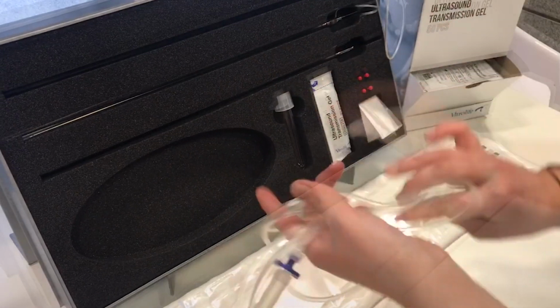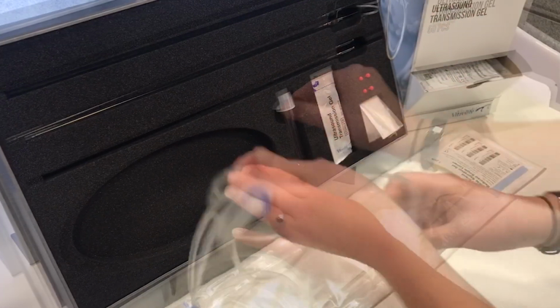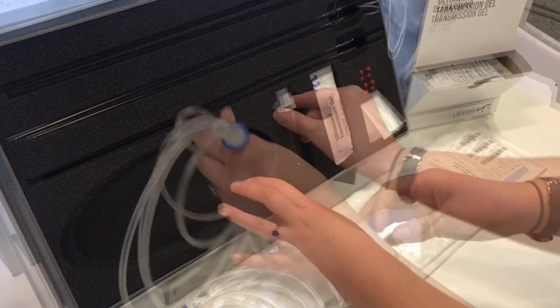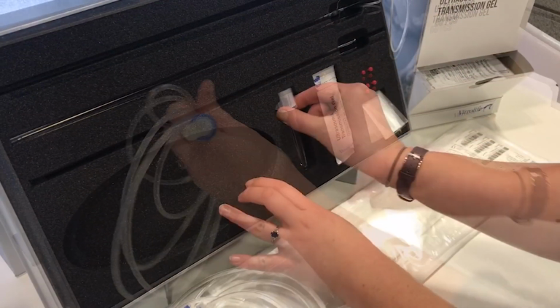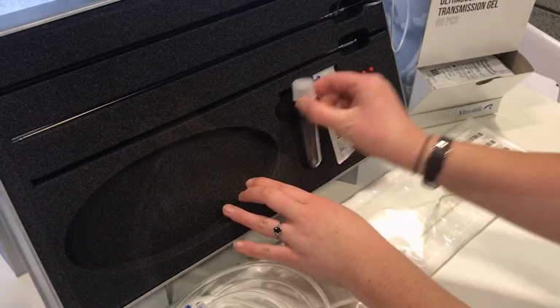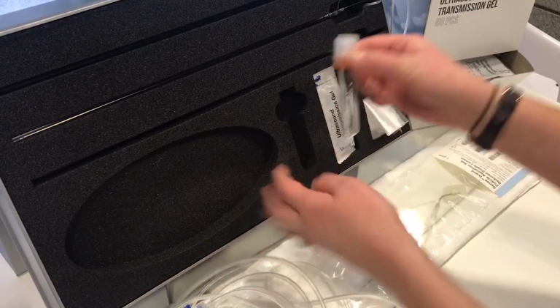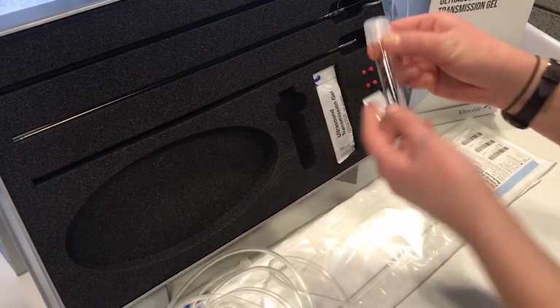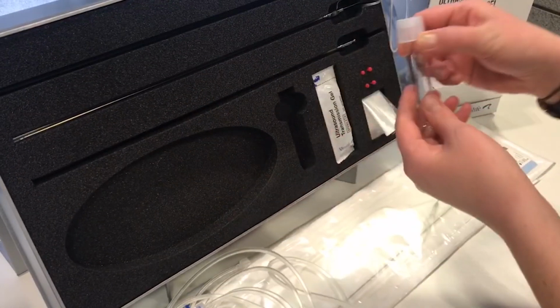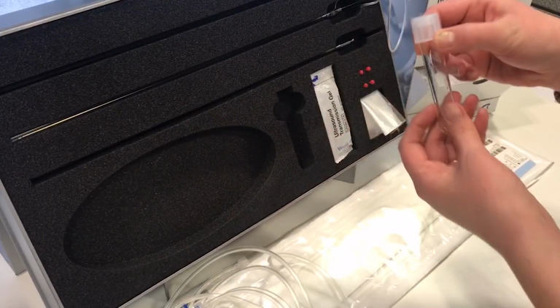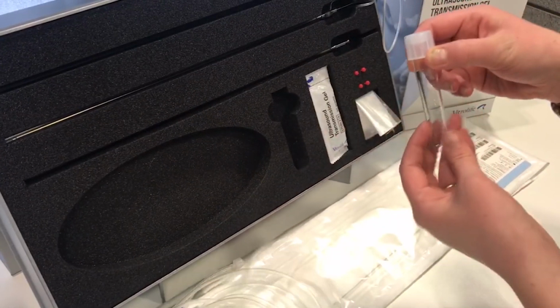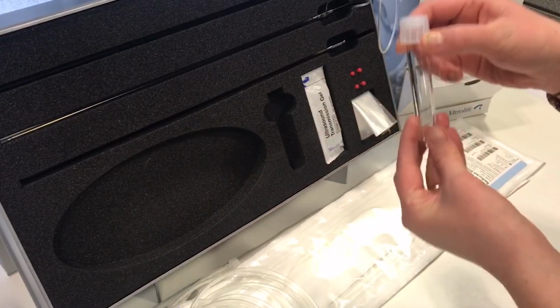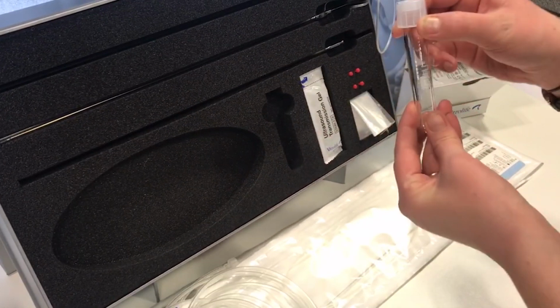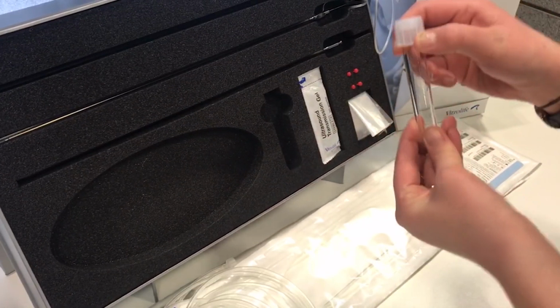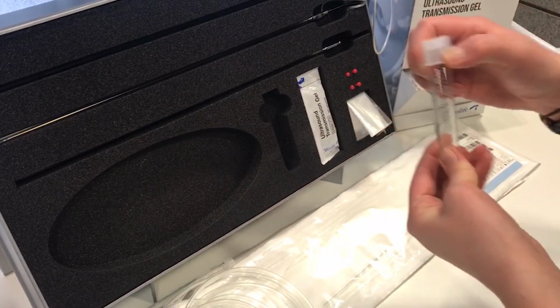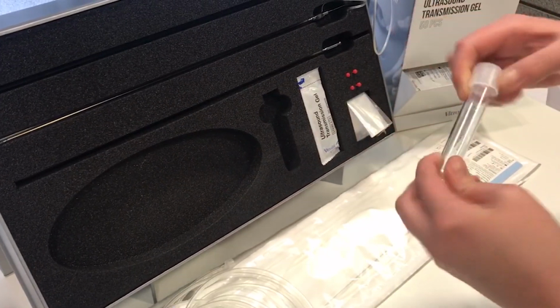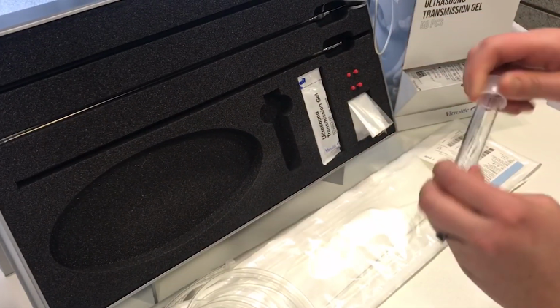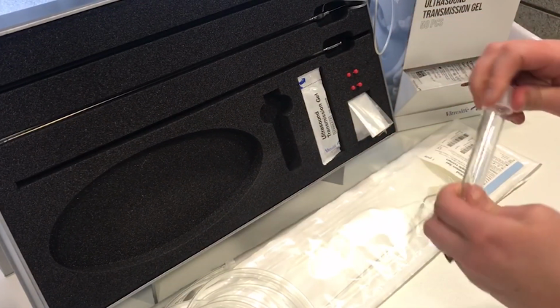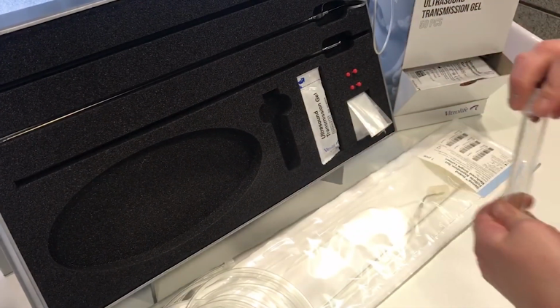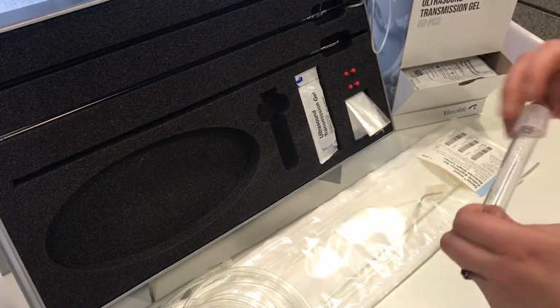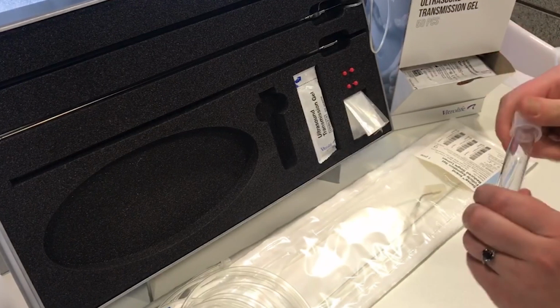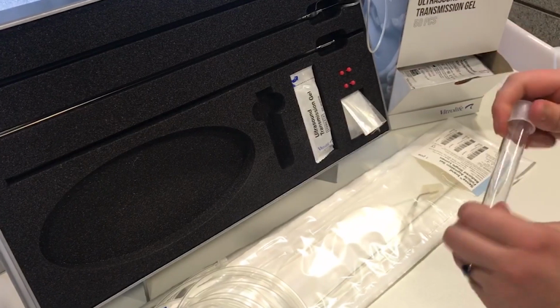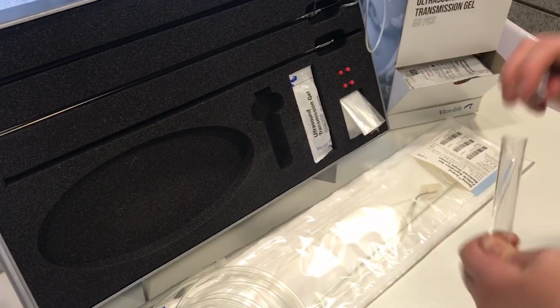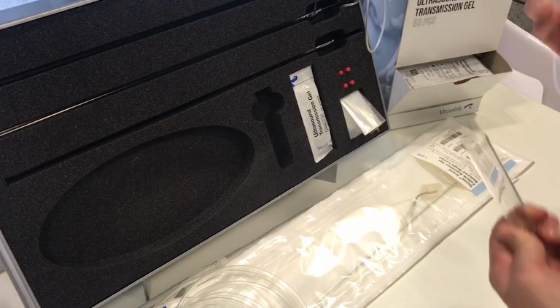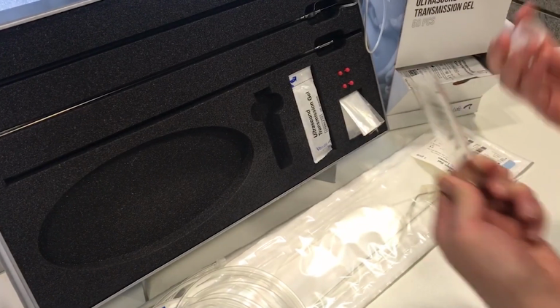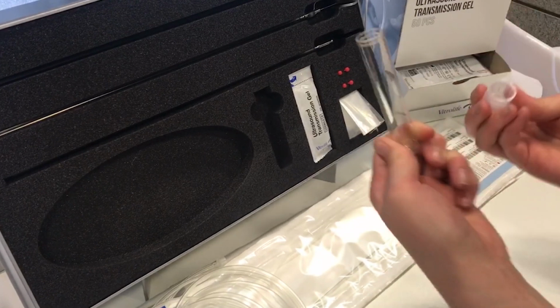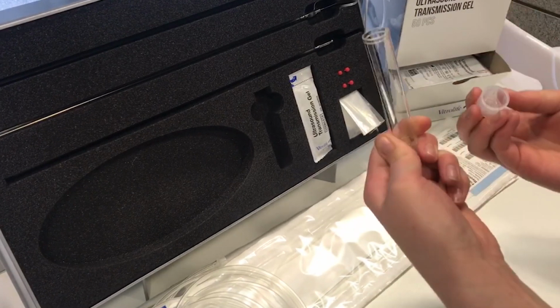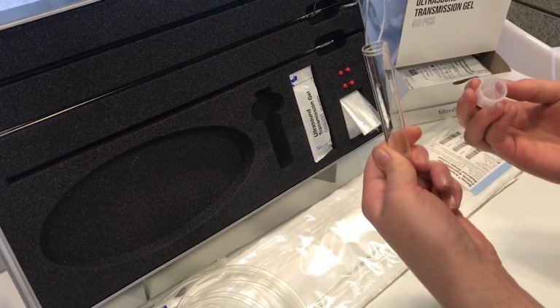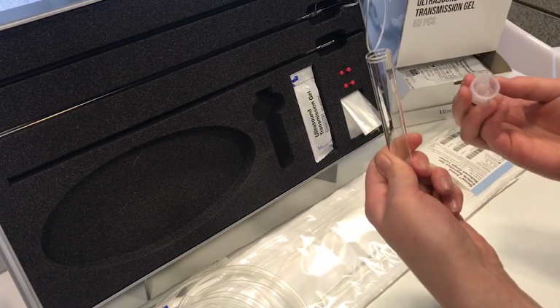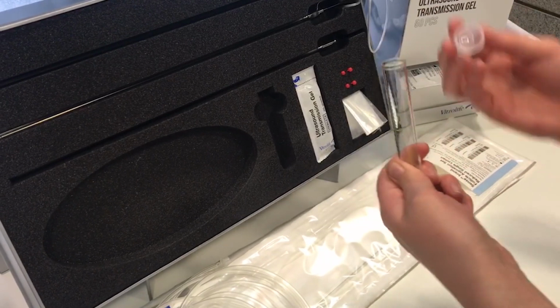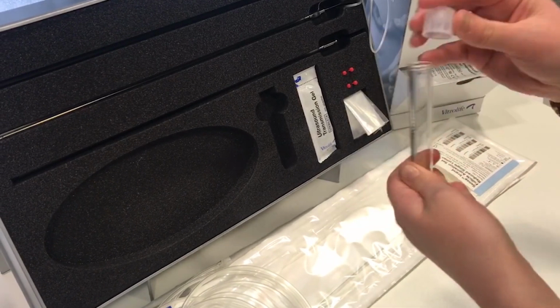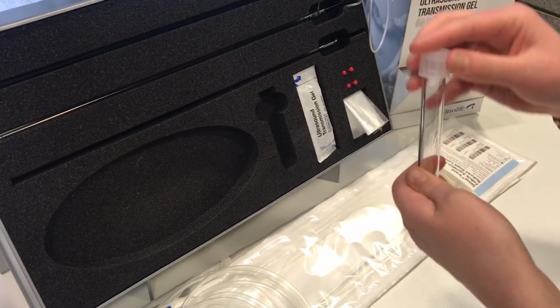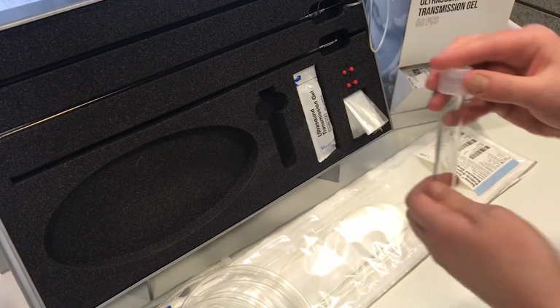Here we have our oocyte collection tube, which is of course CE marked, as everything is with FutureLife.